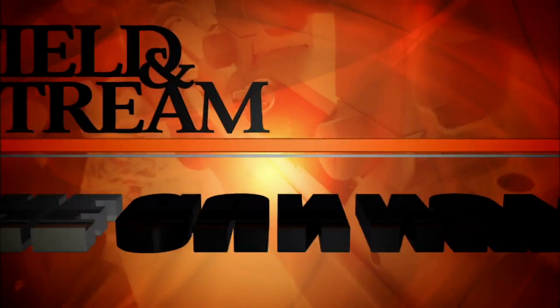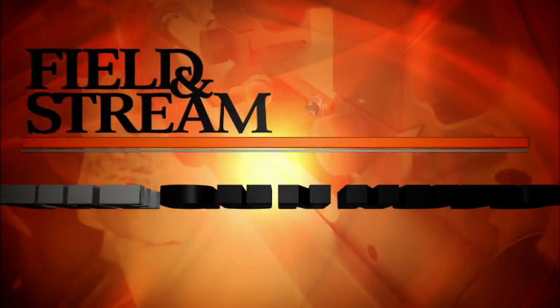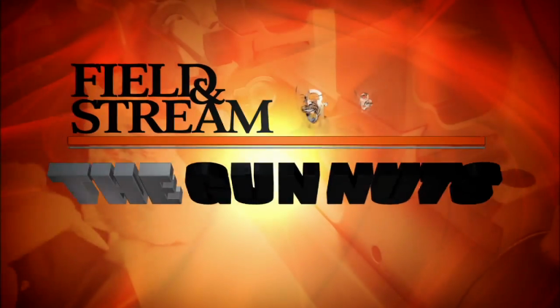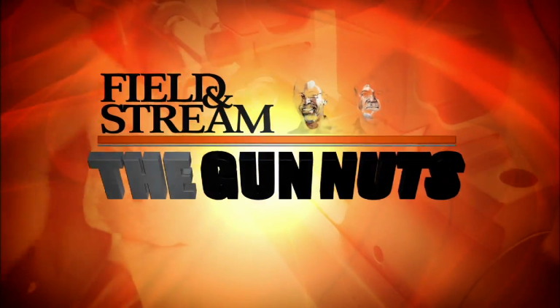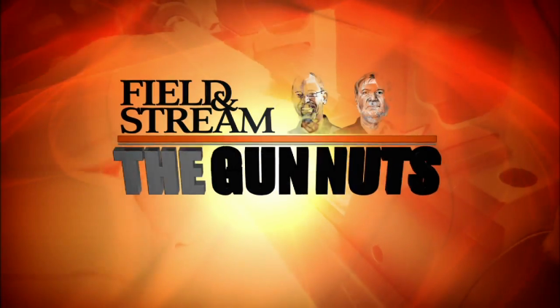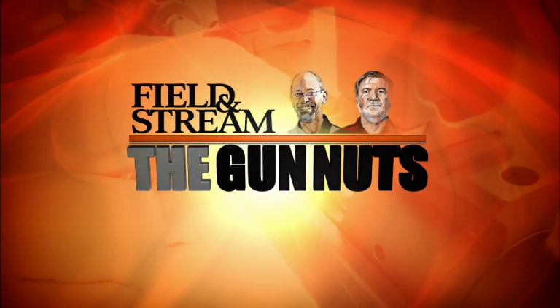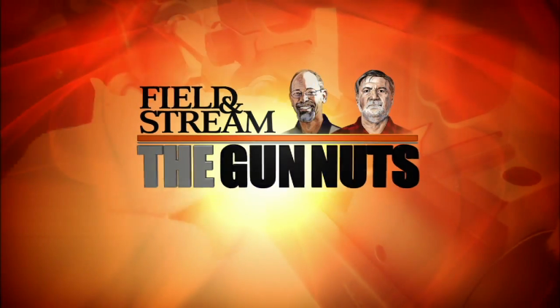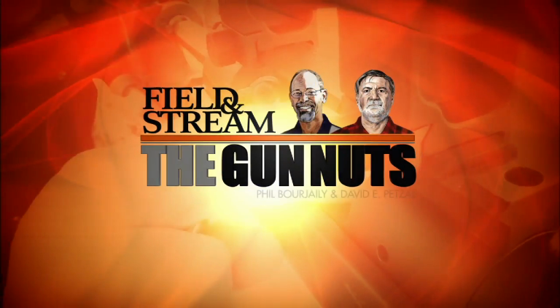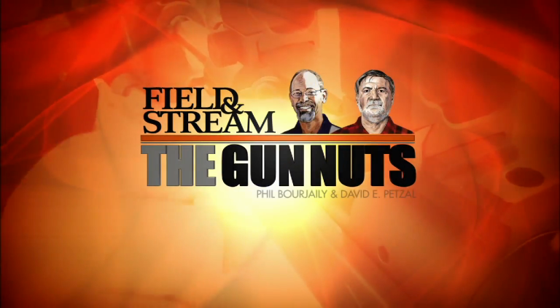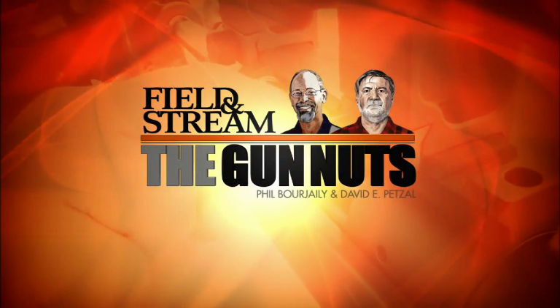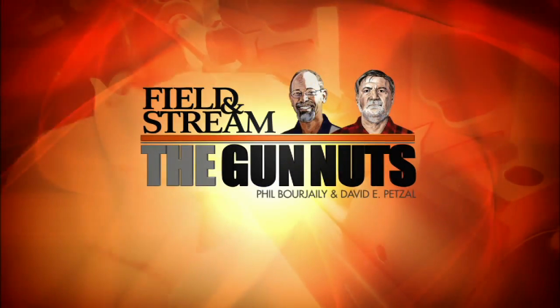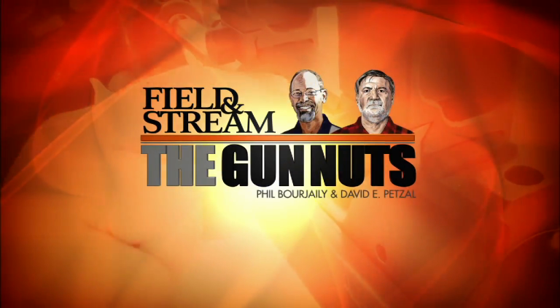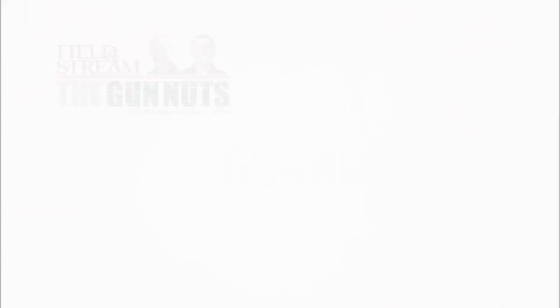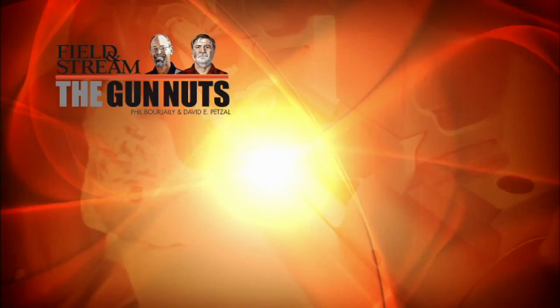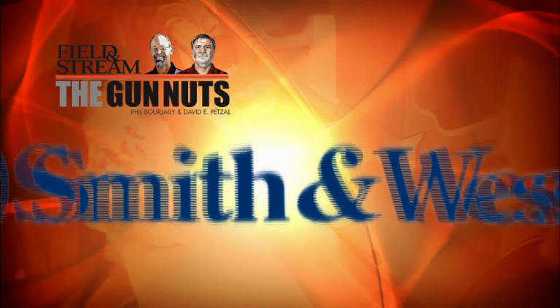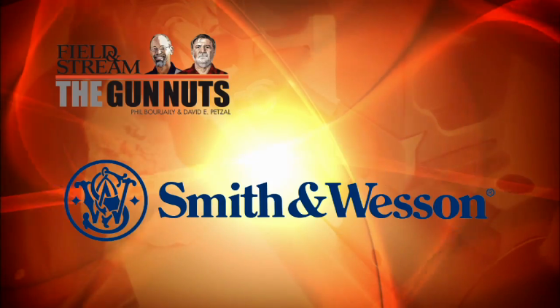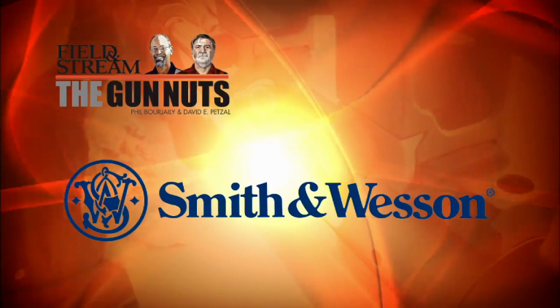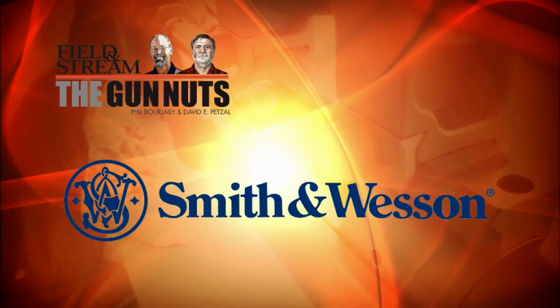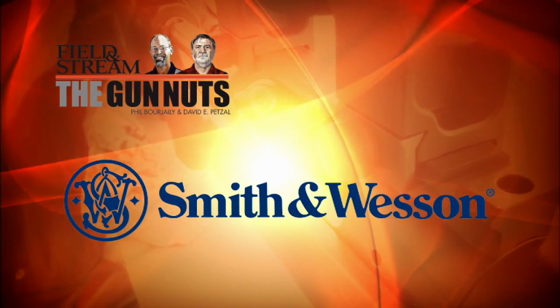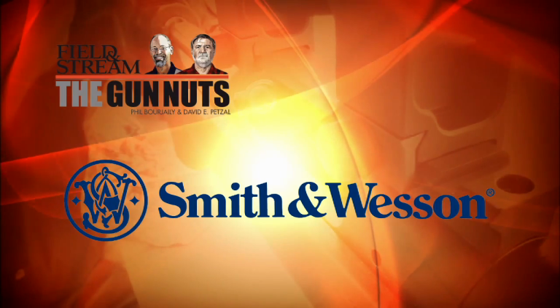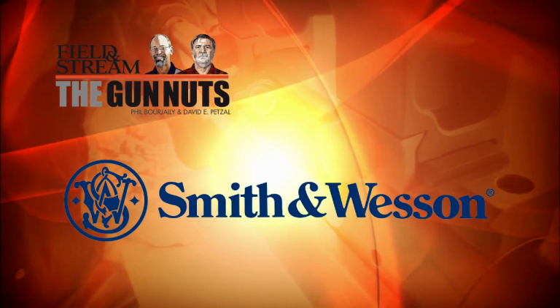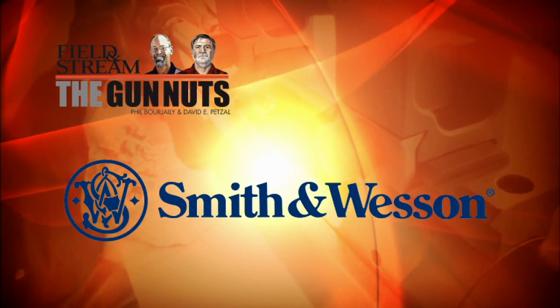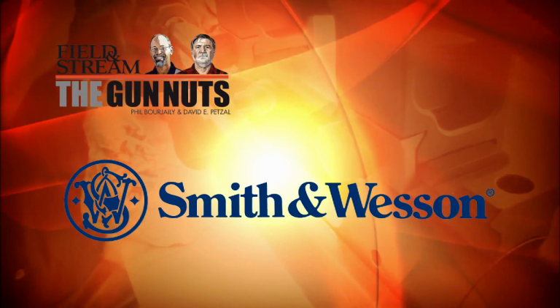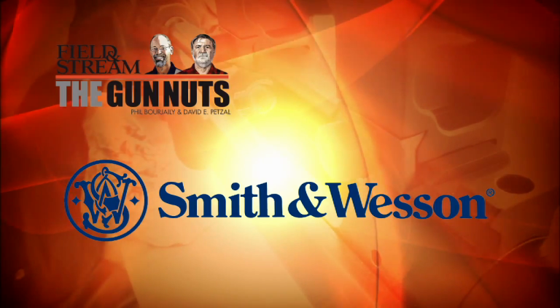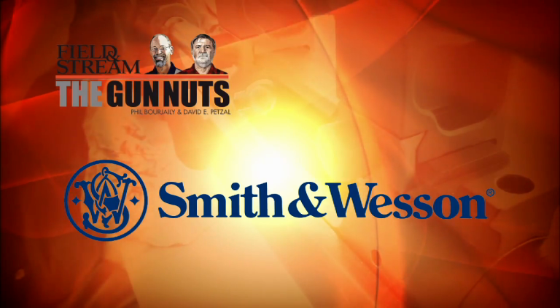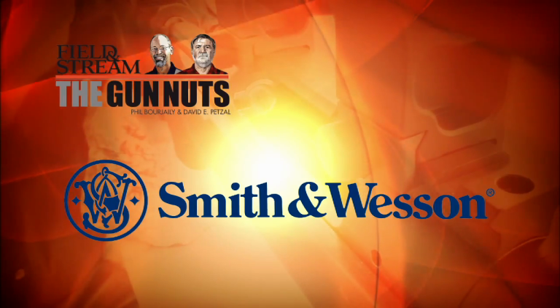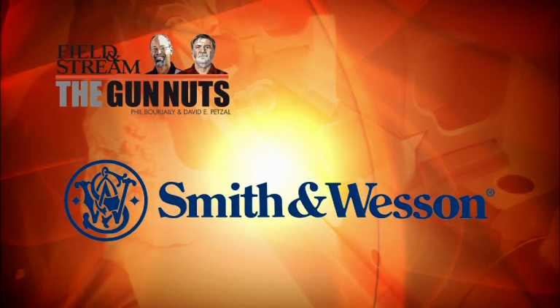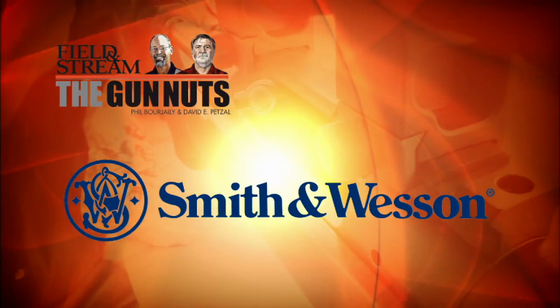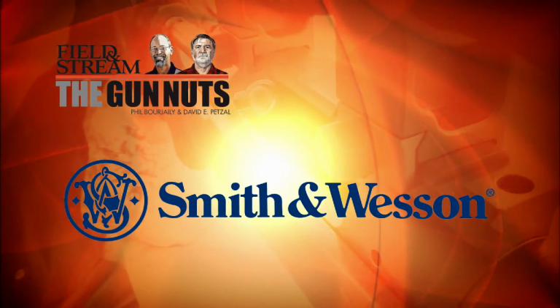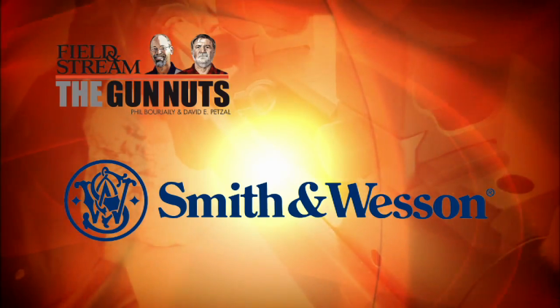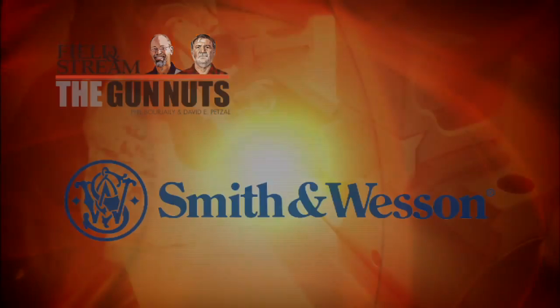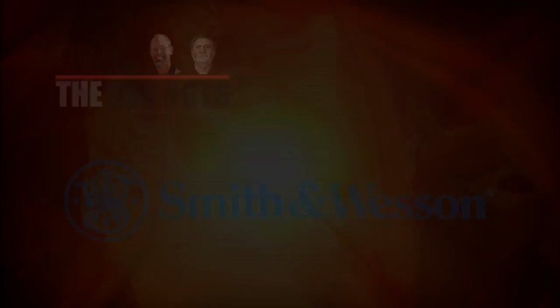Field and Streams, The Gun Nuts, presented by Smith & Wesson. Safety, security, protection, and sport.